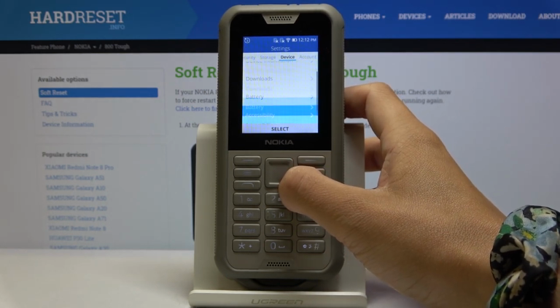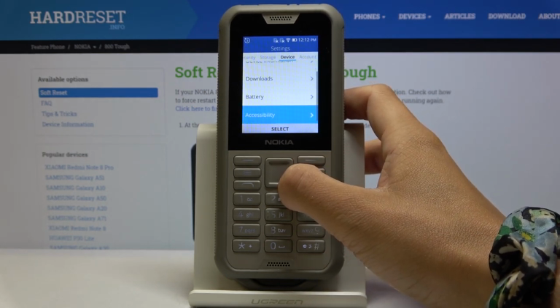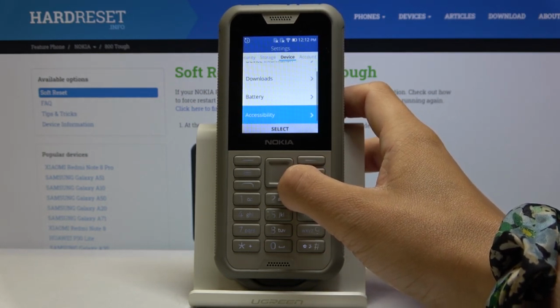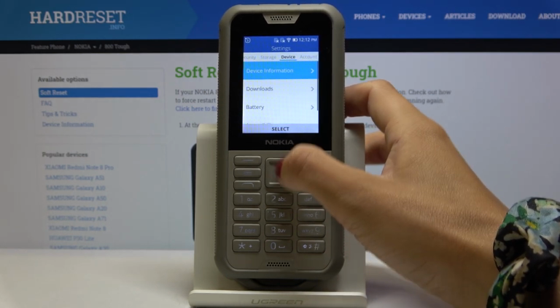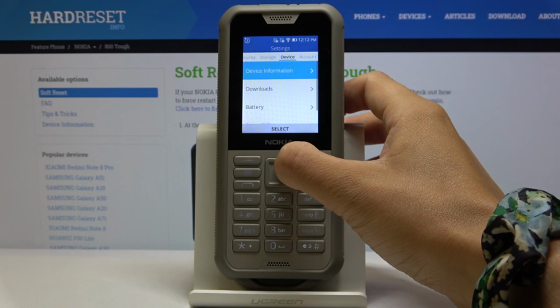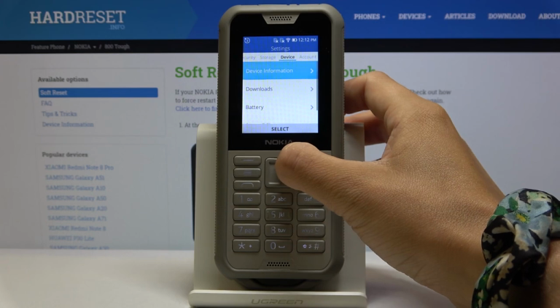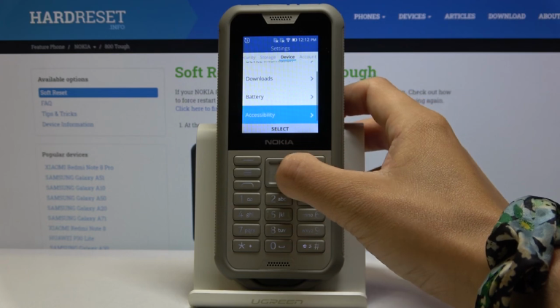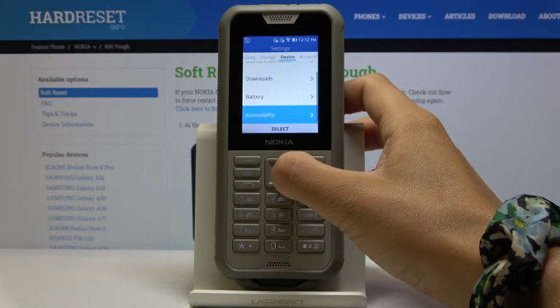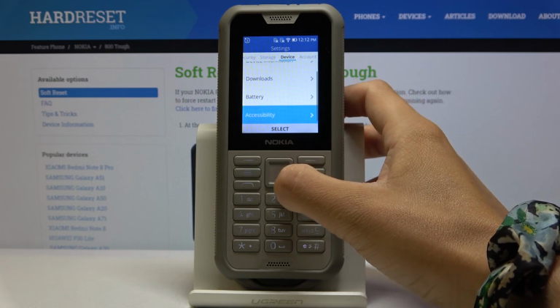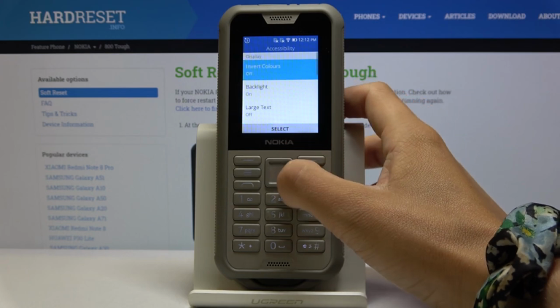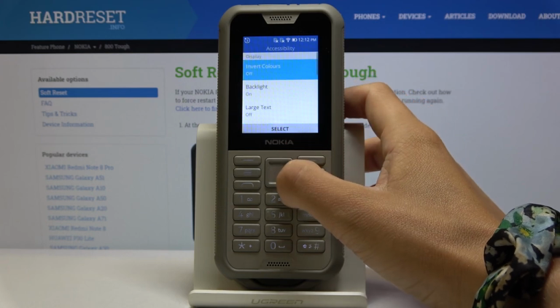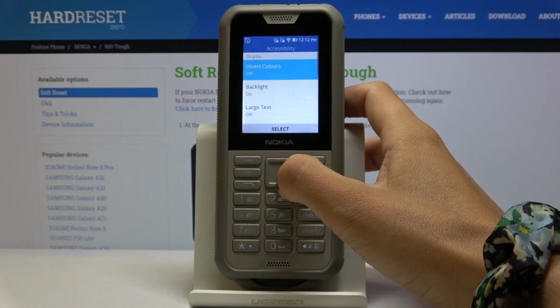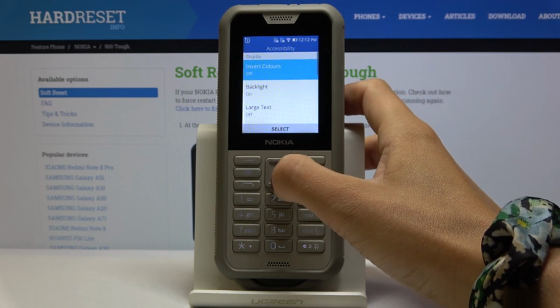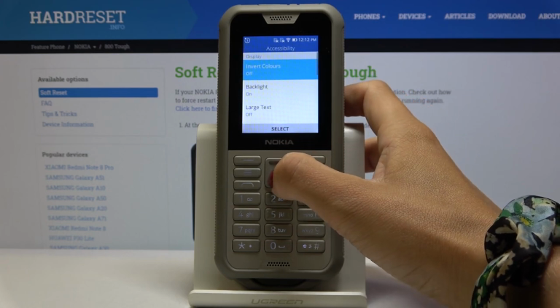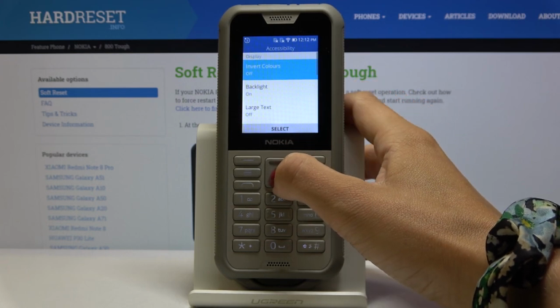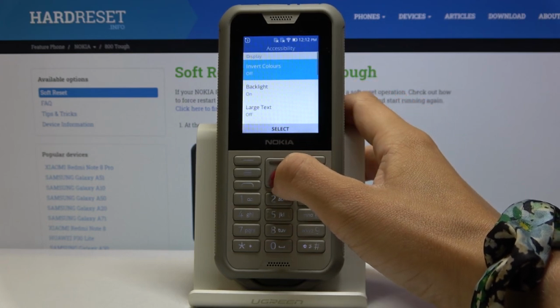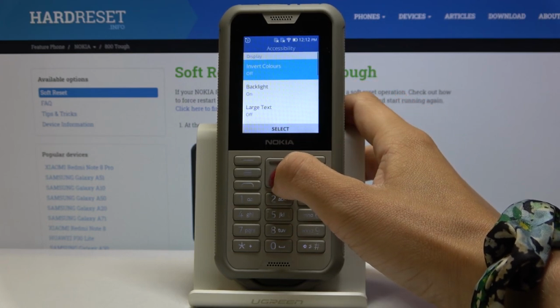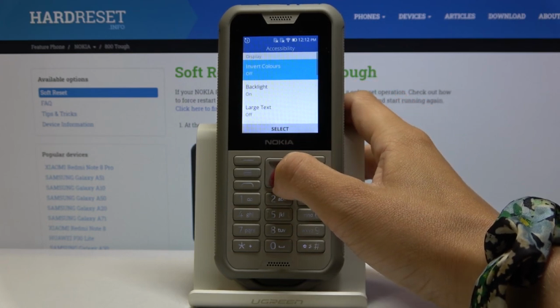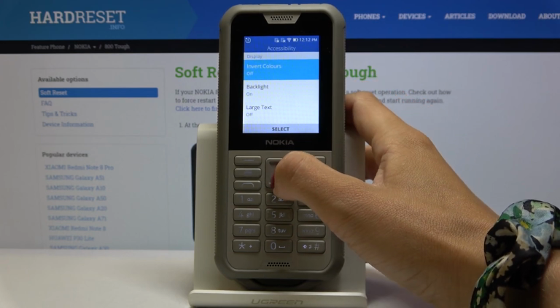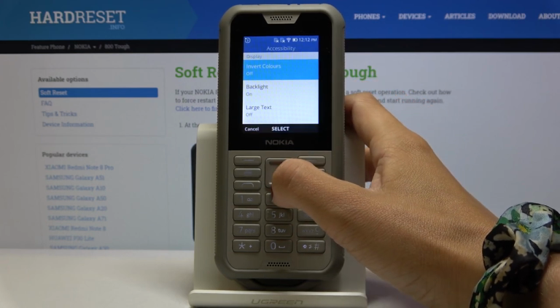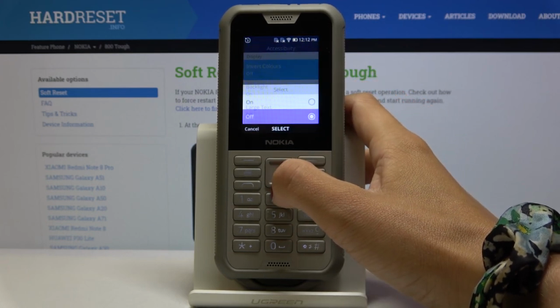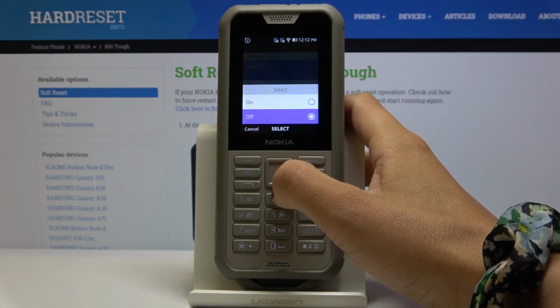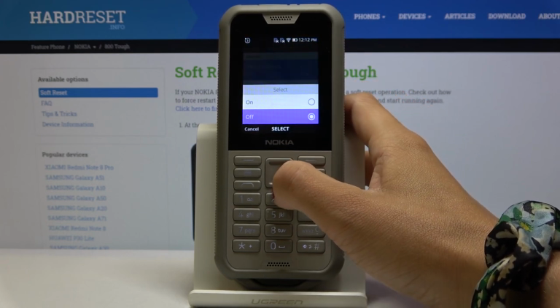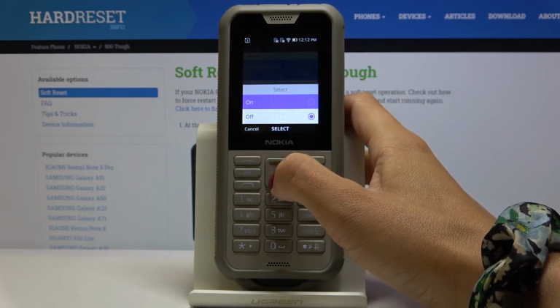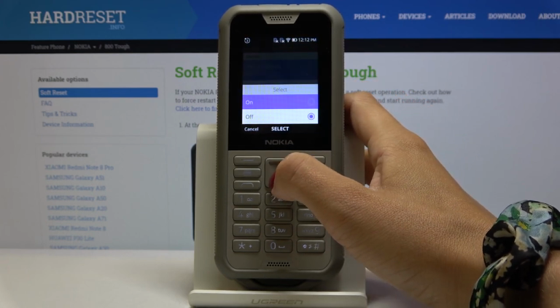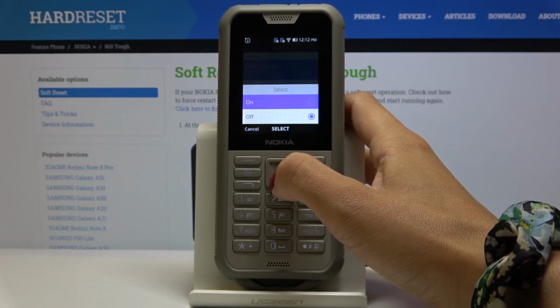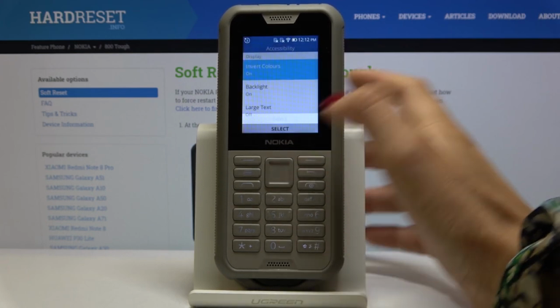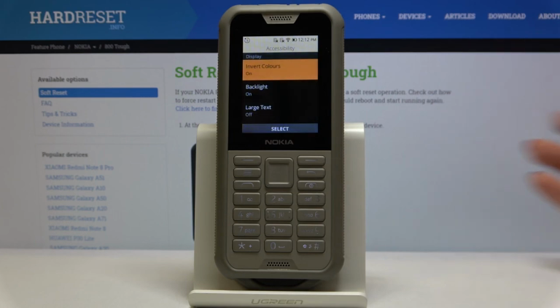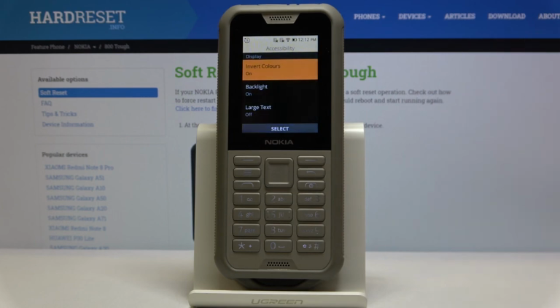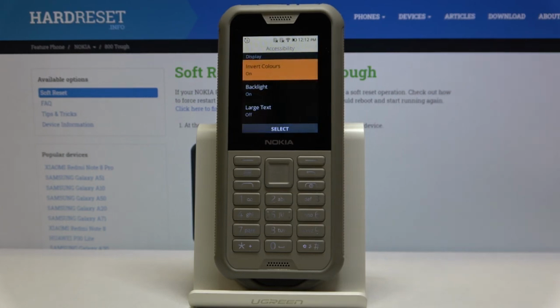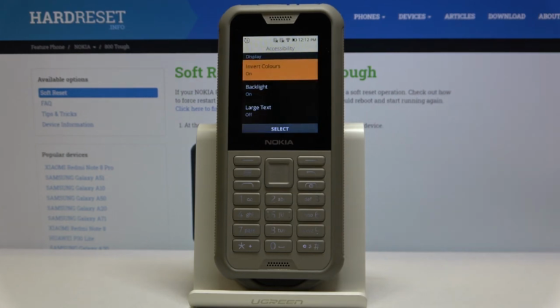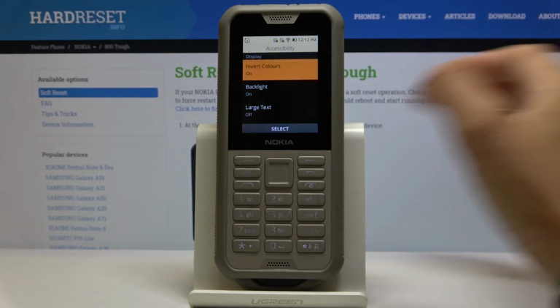Go a bit lower and click on Accessibility. Select Invert Colors, then just tap On — and that's it.